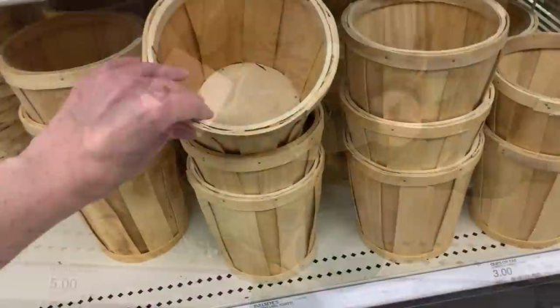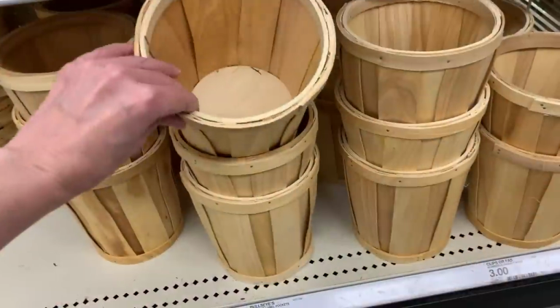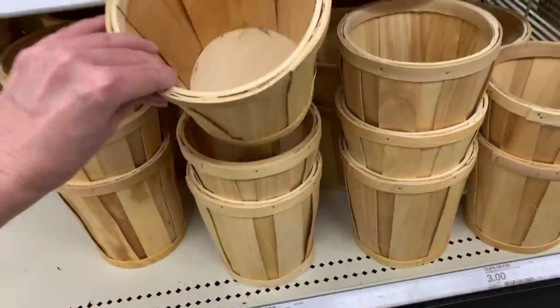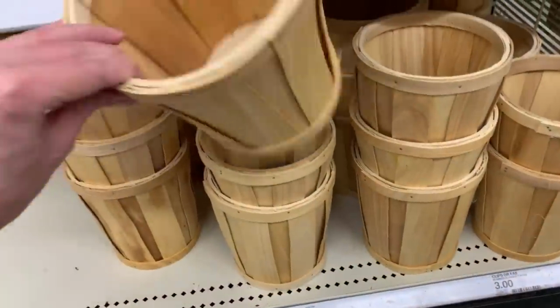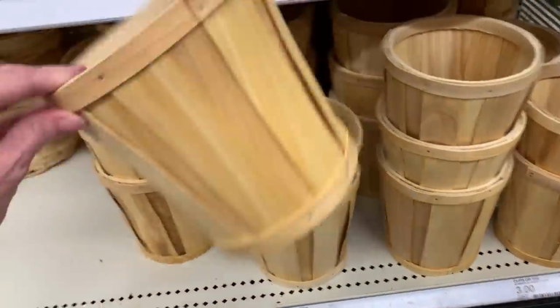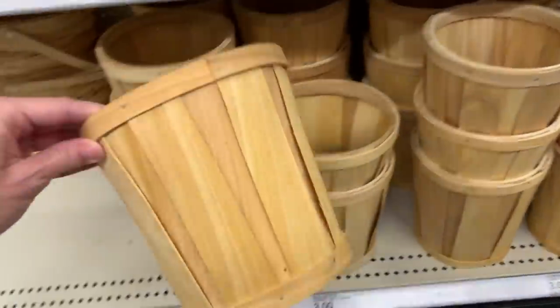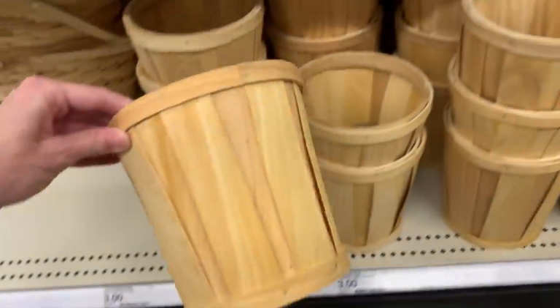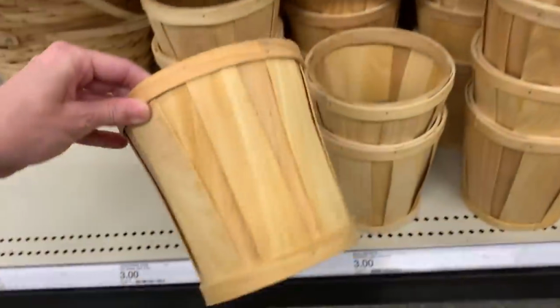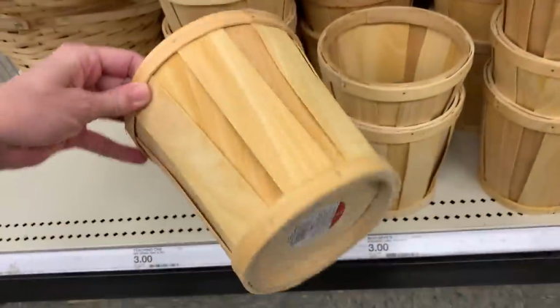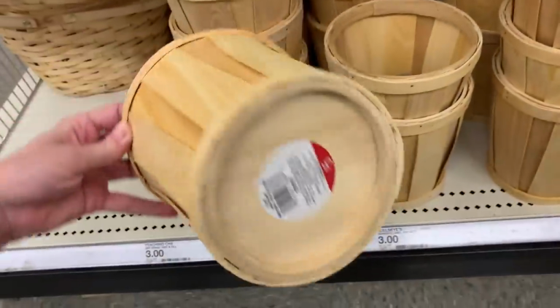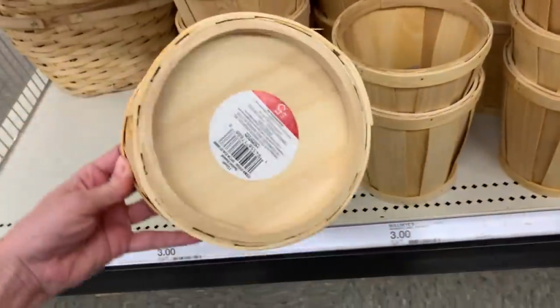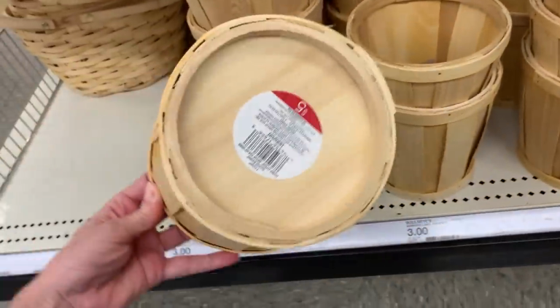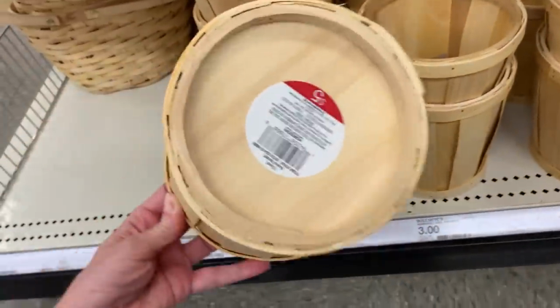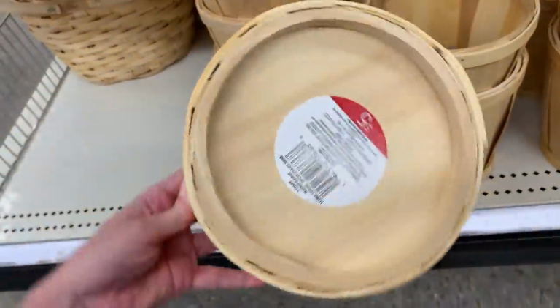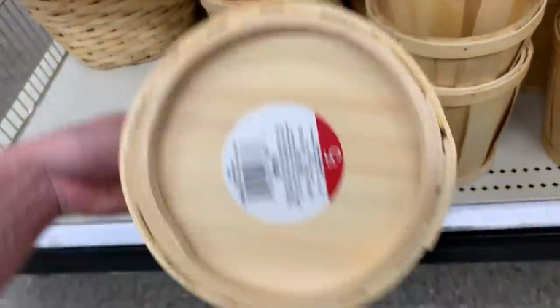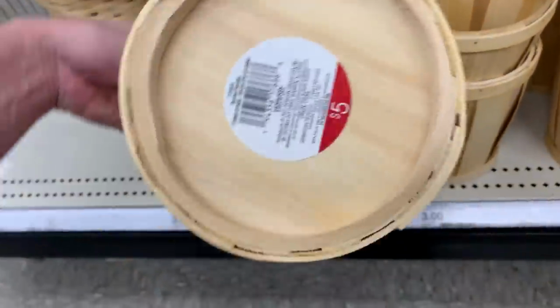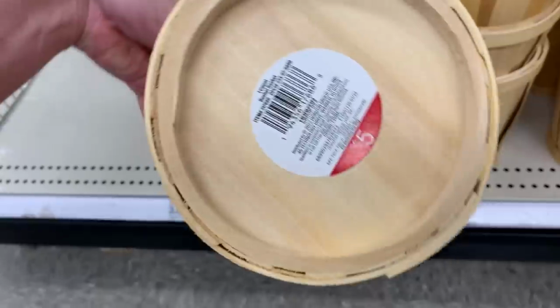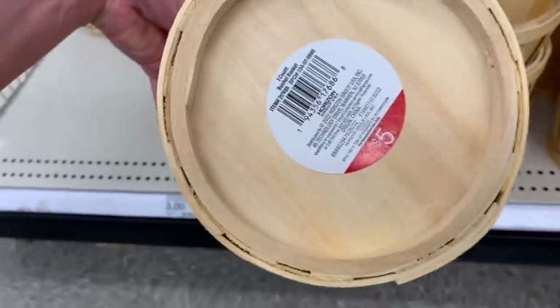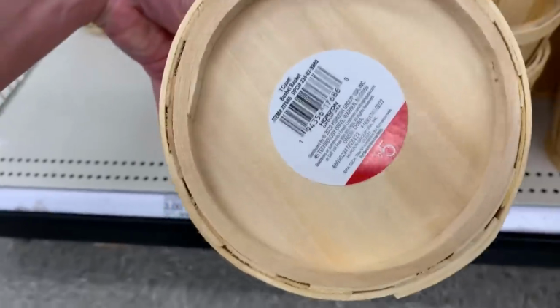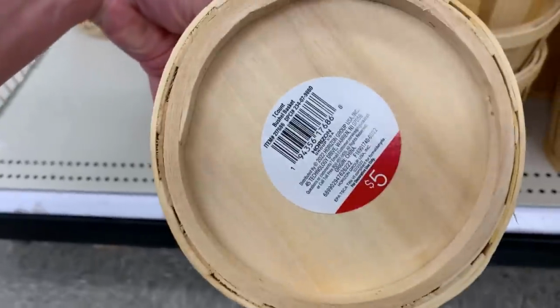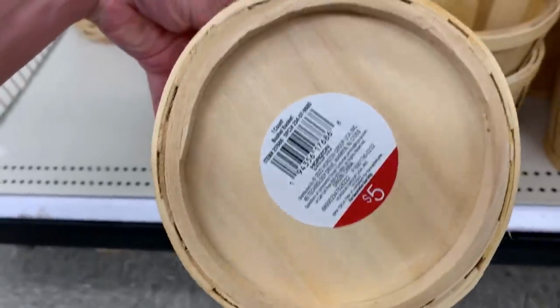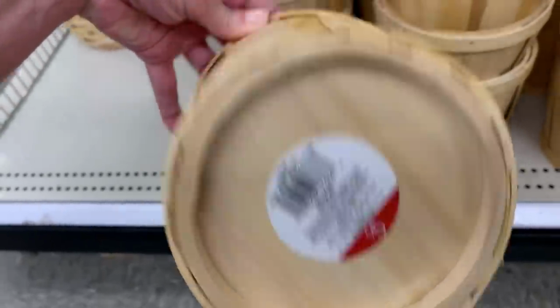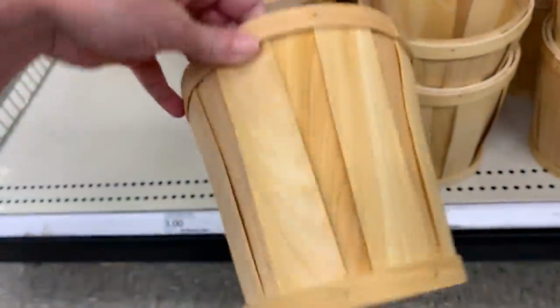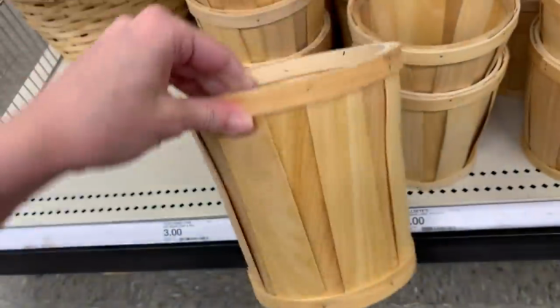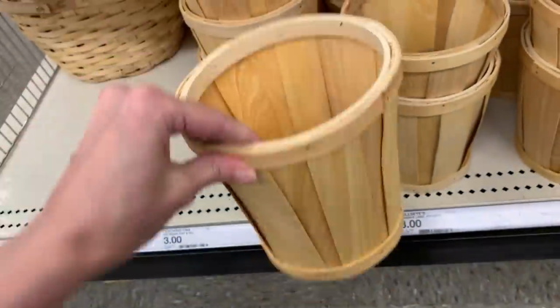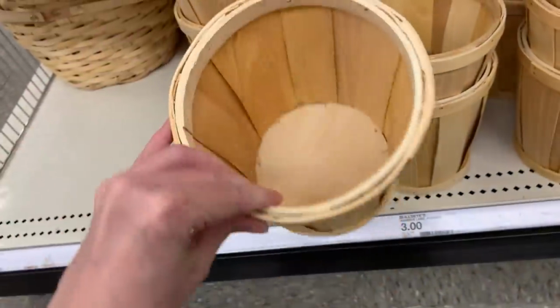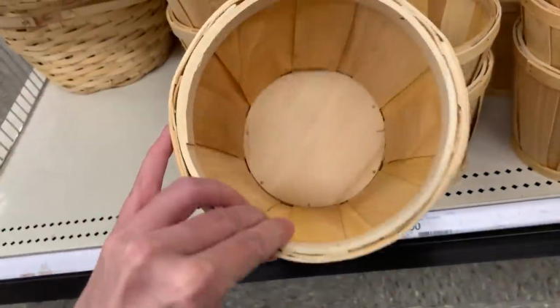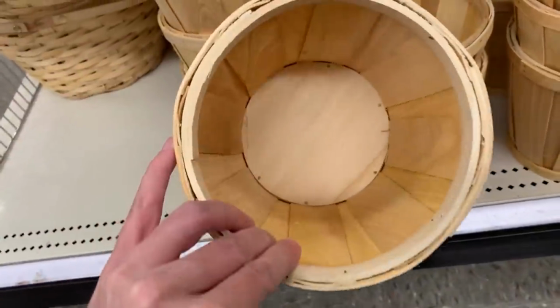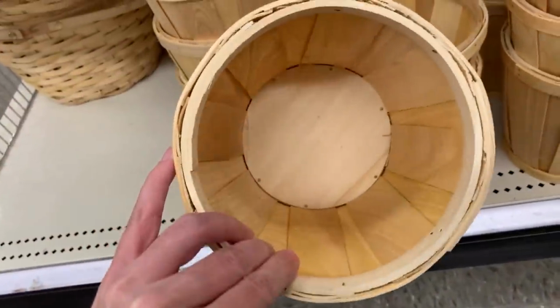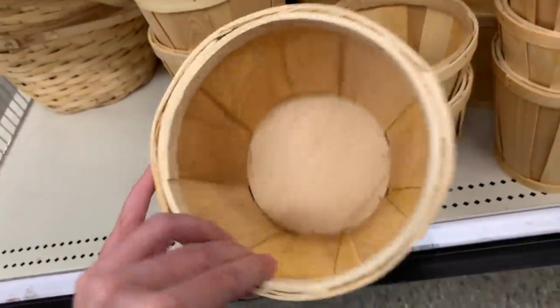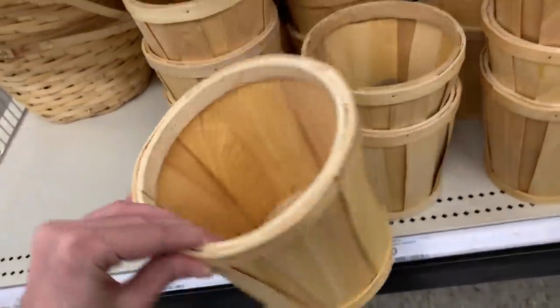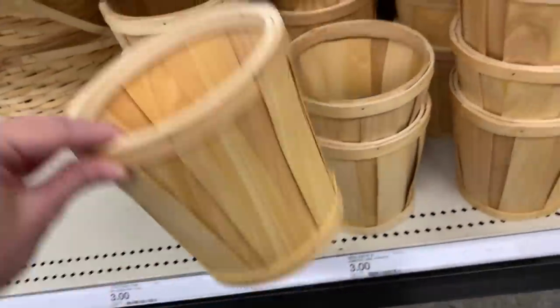These are small wooden baskets. They kind of look like bushel baskets but smaller of course. They're five dollars.